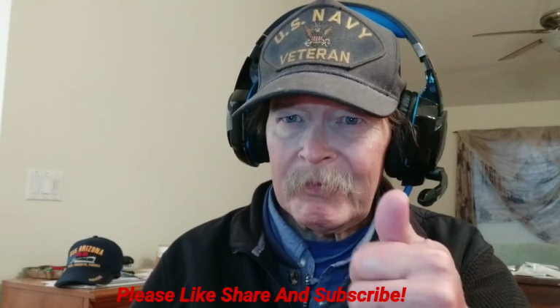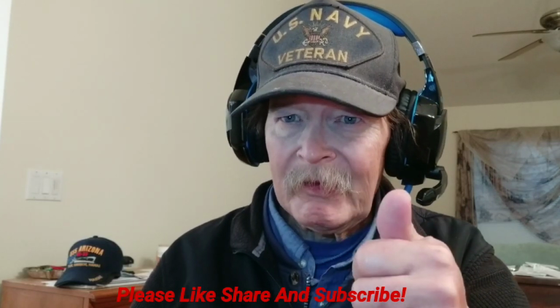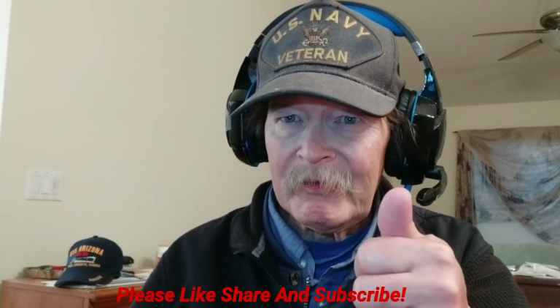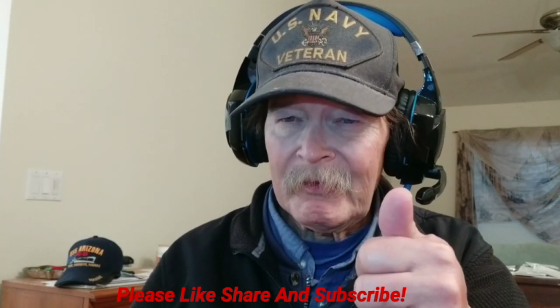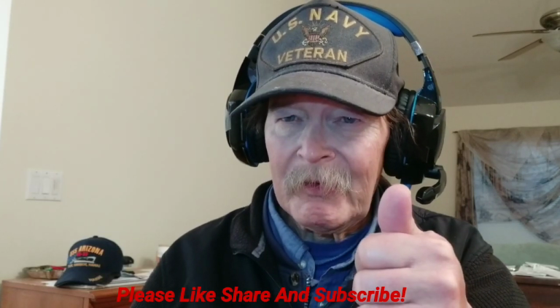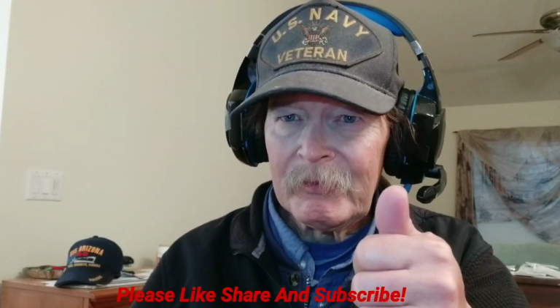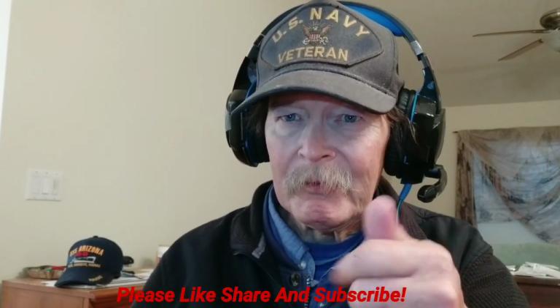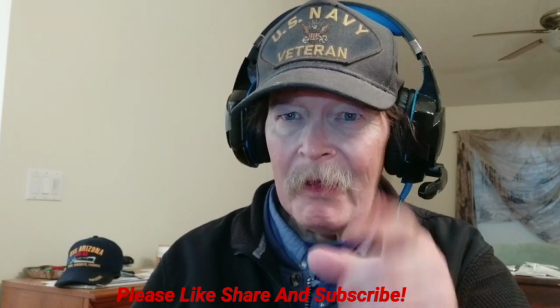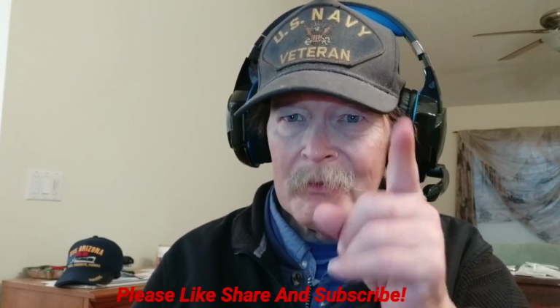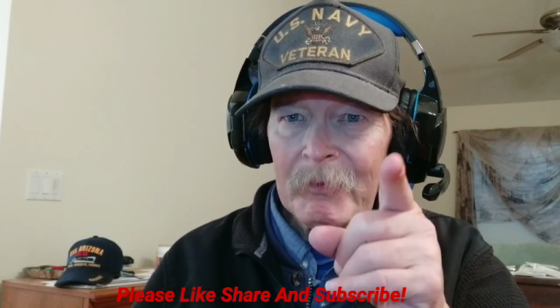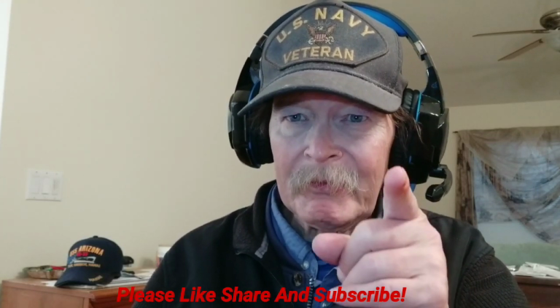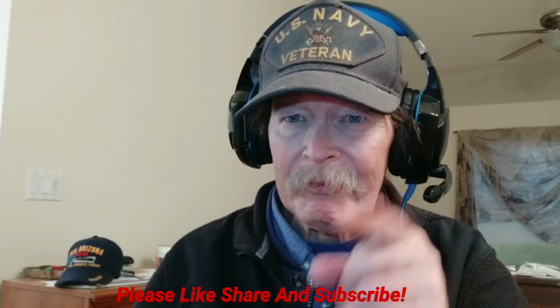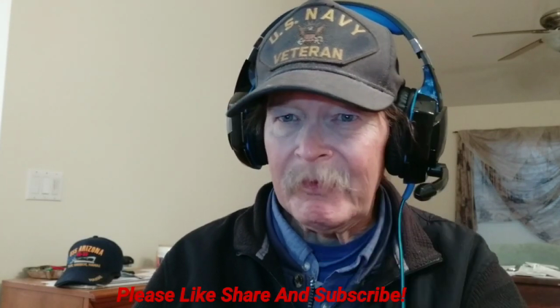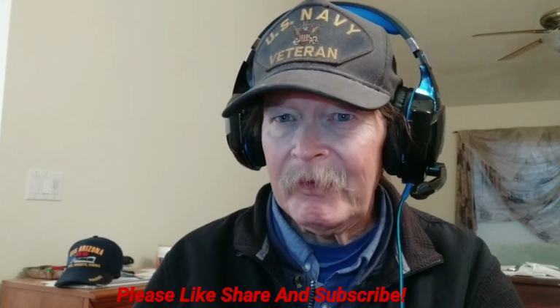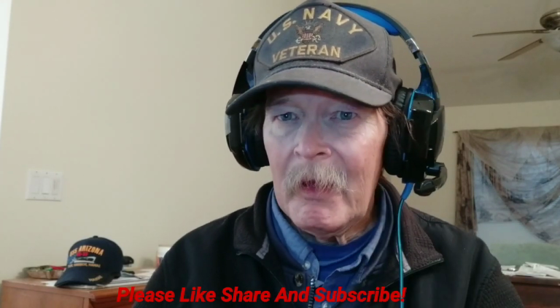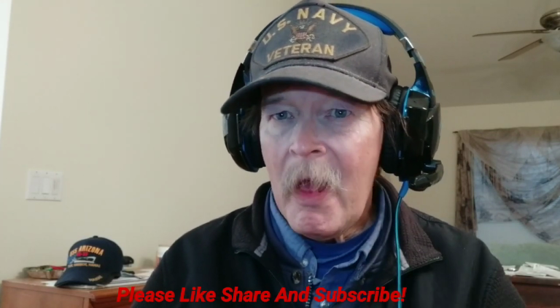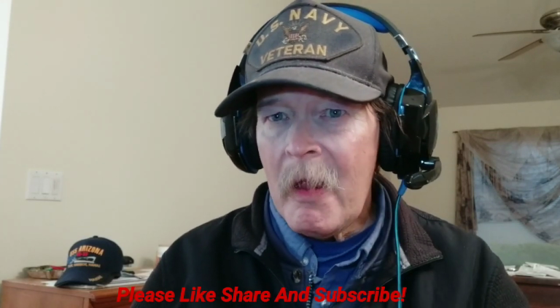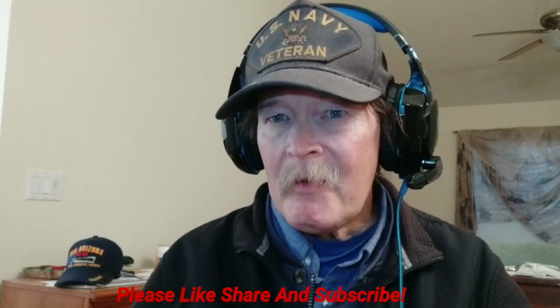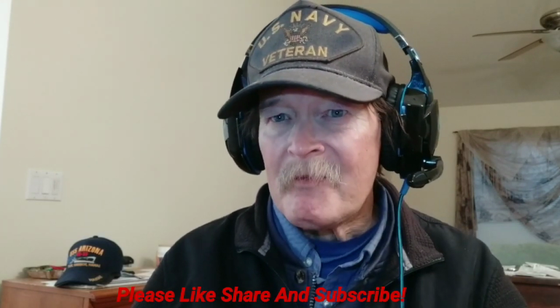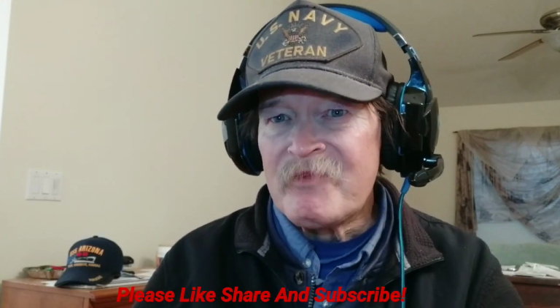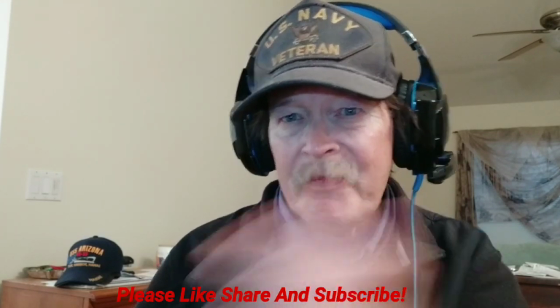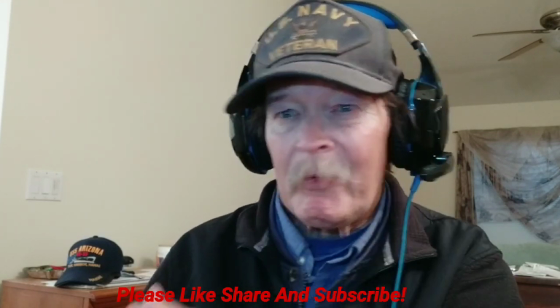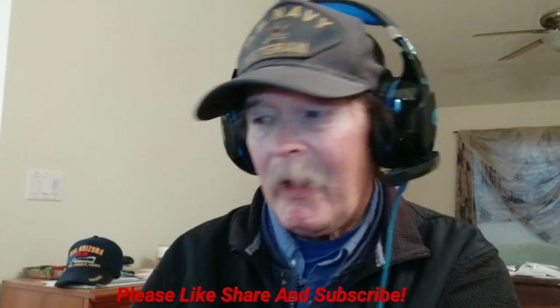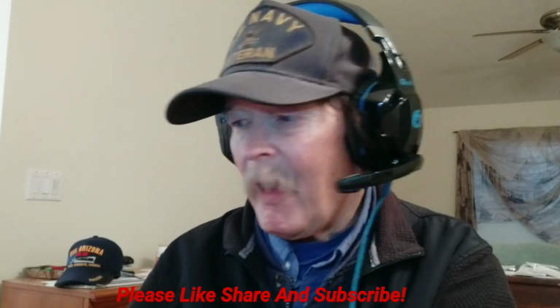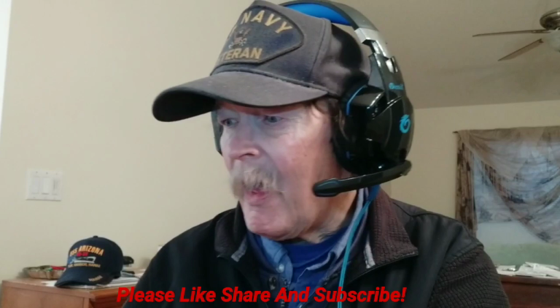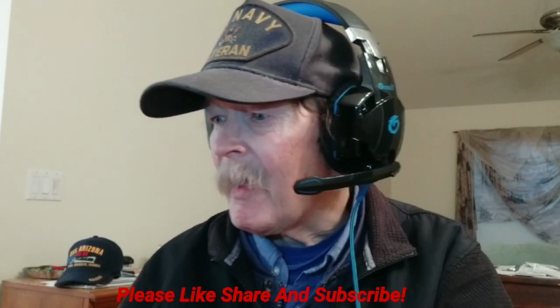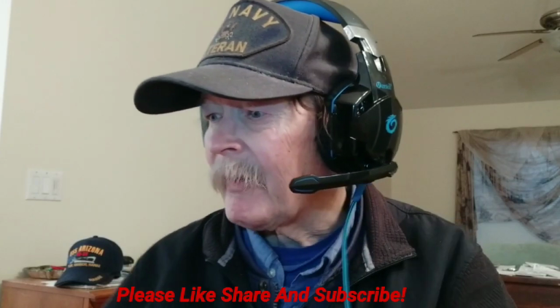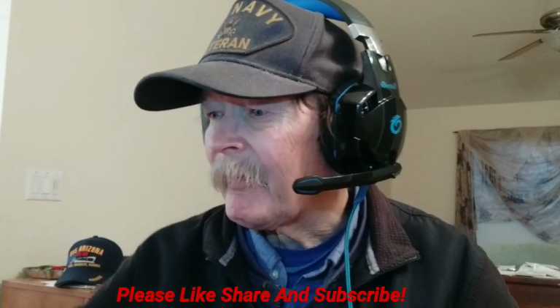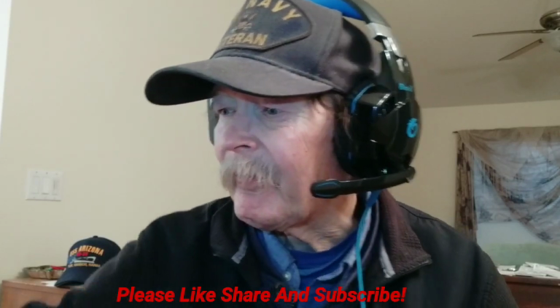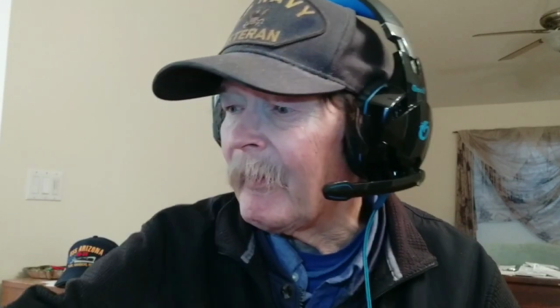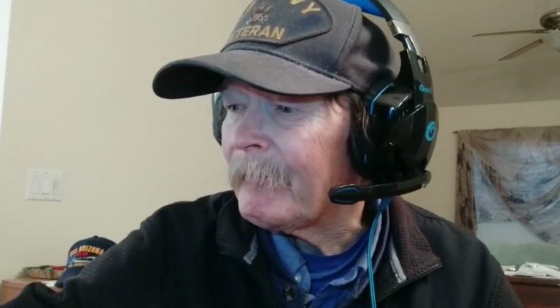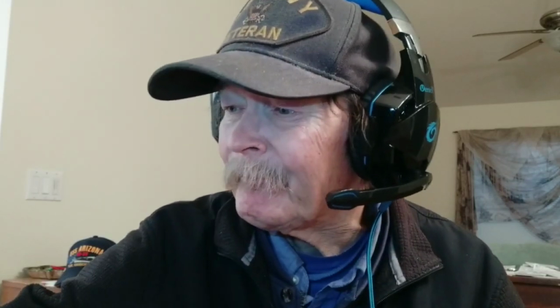Catch you in the next one. I'm about to be vigorized — see you next week.